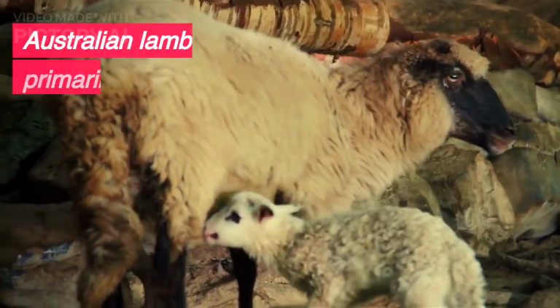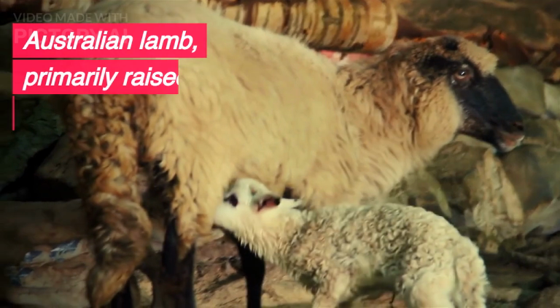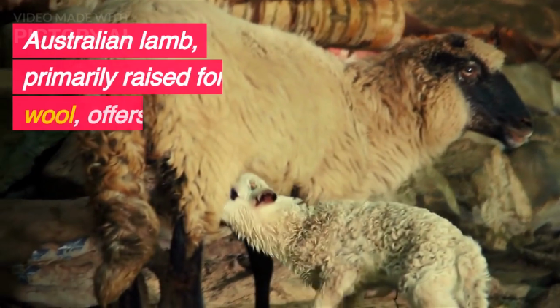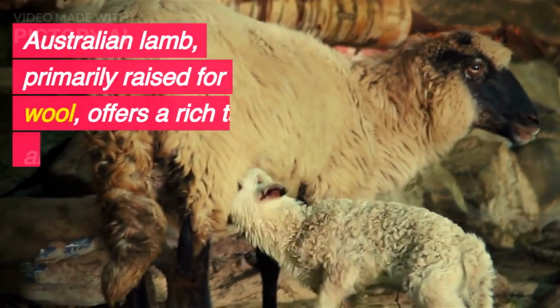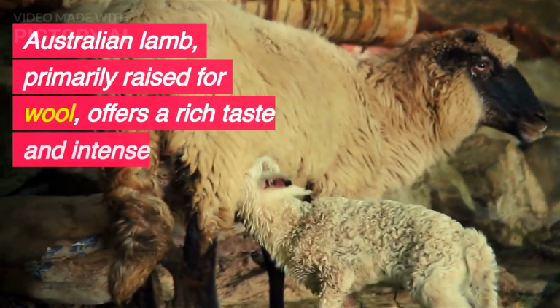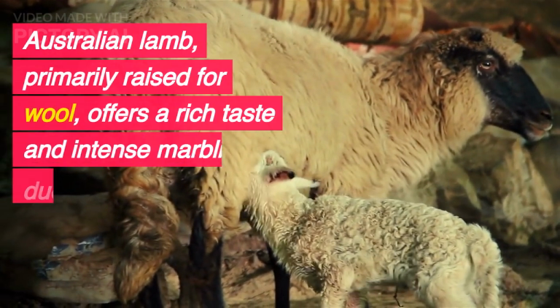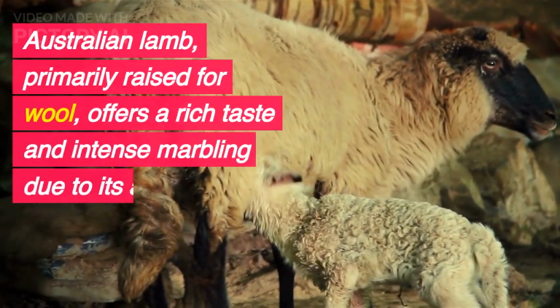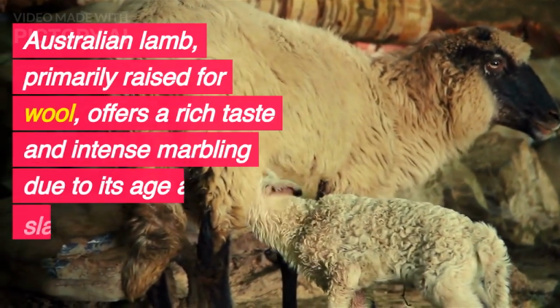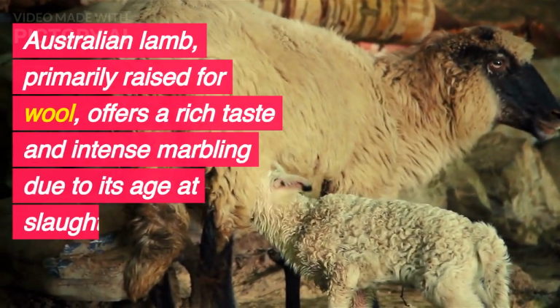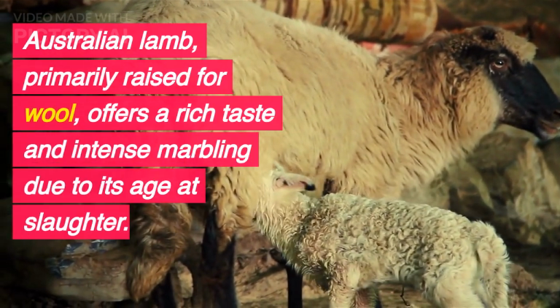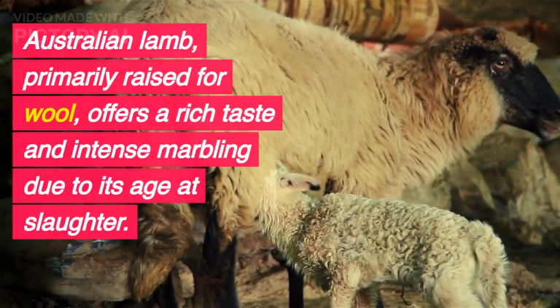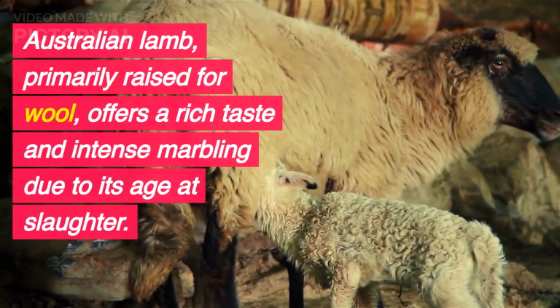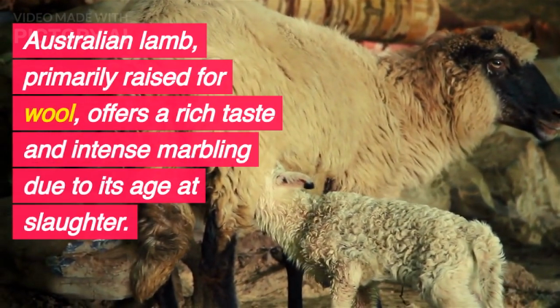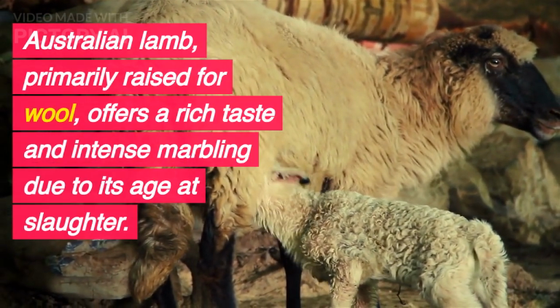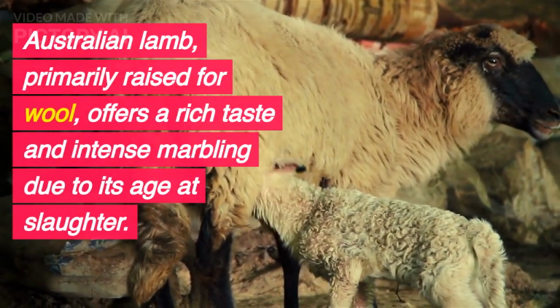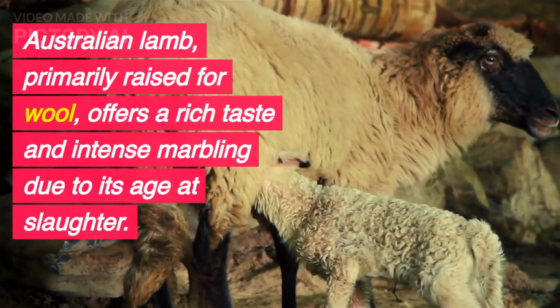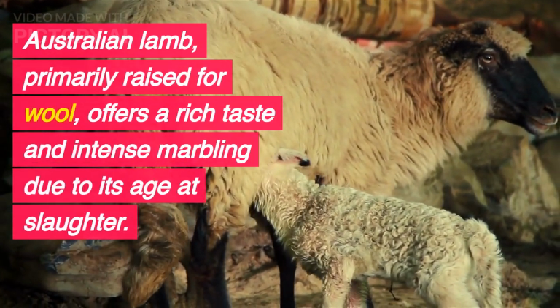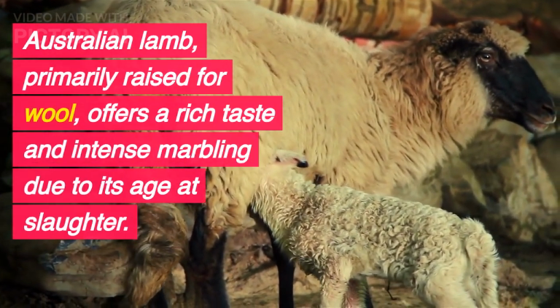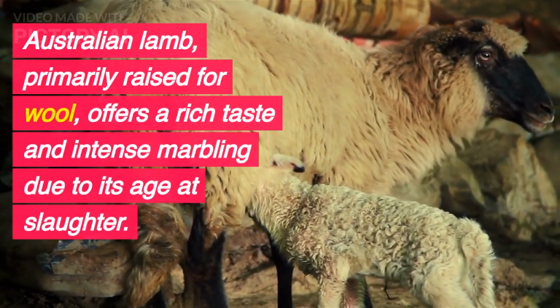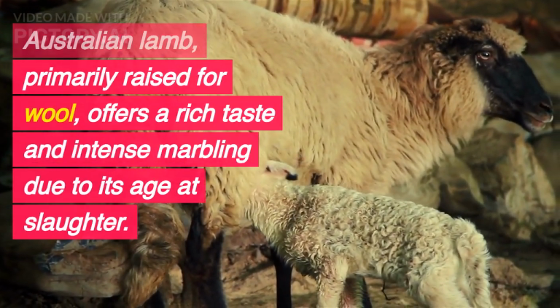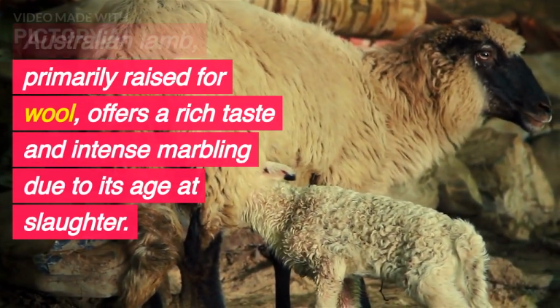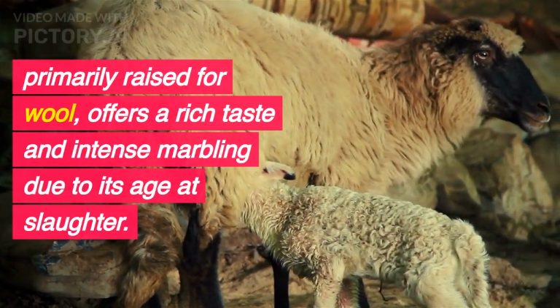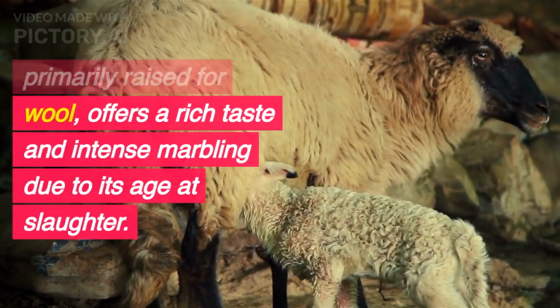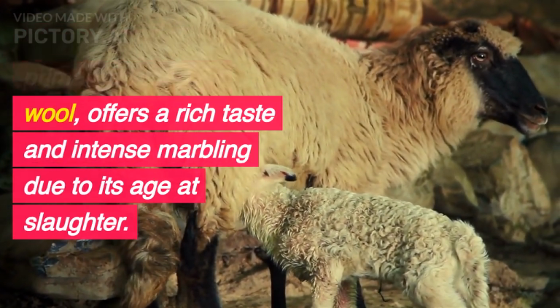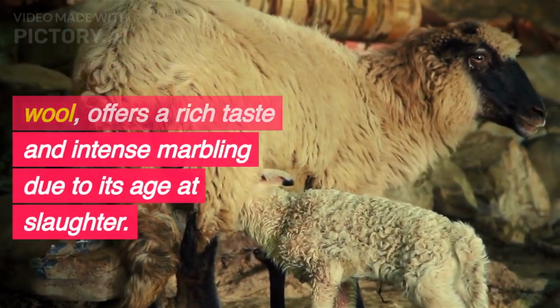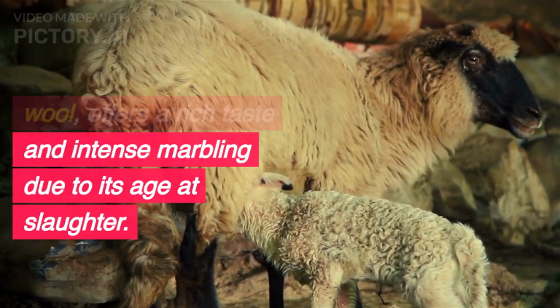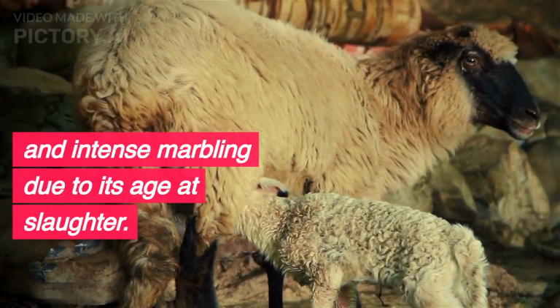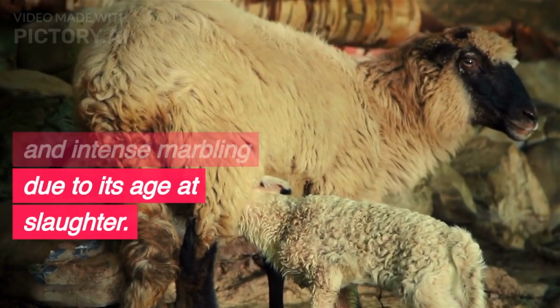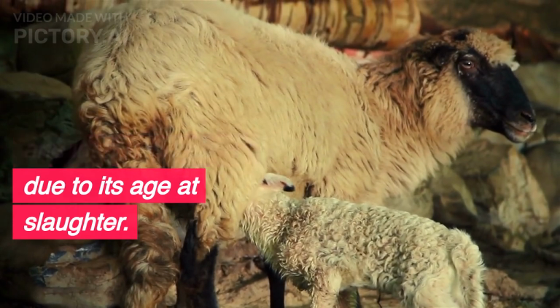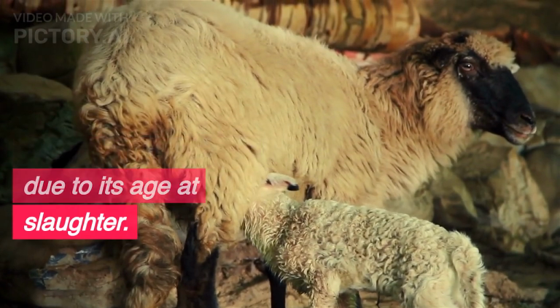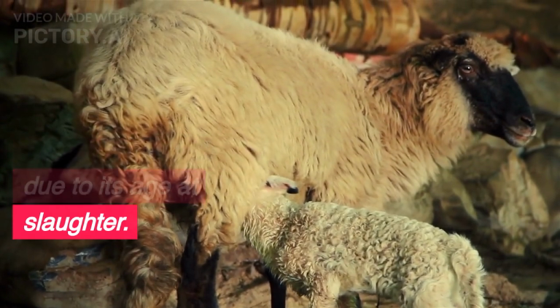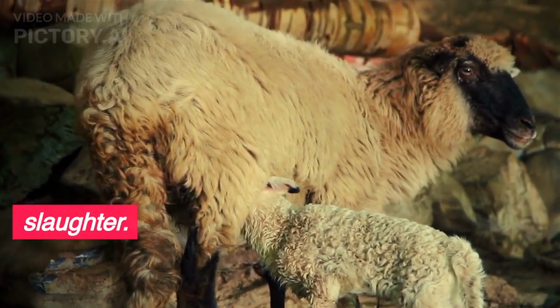Australian lamb, primarily raised for wool, offers a rich taste and intense marbling due to its age at slaughter.